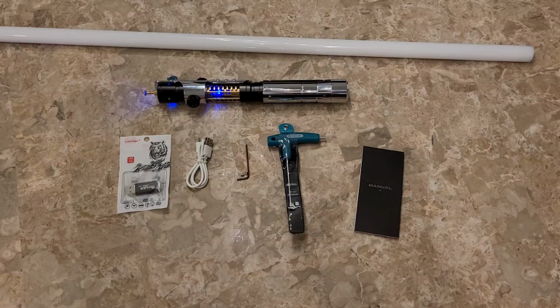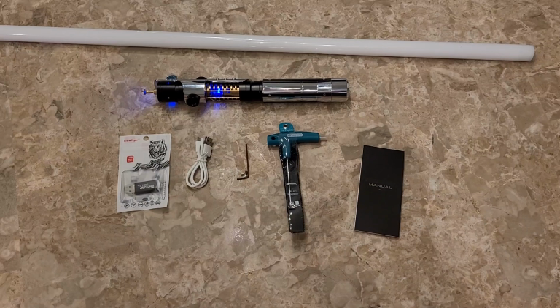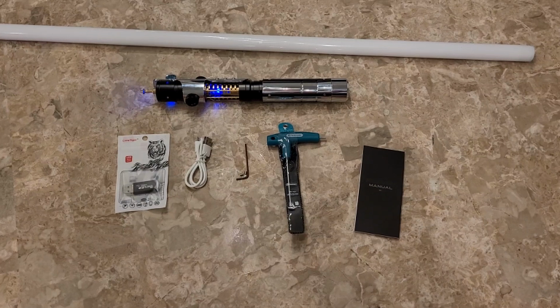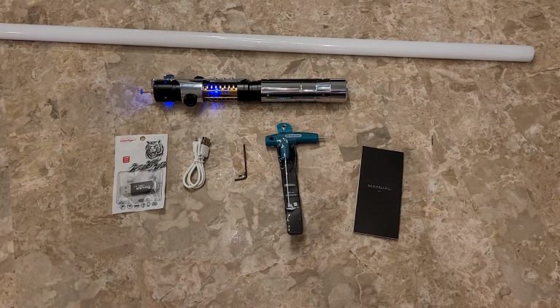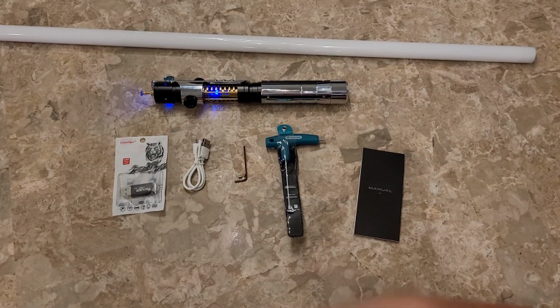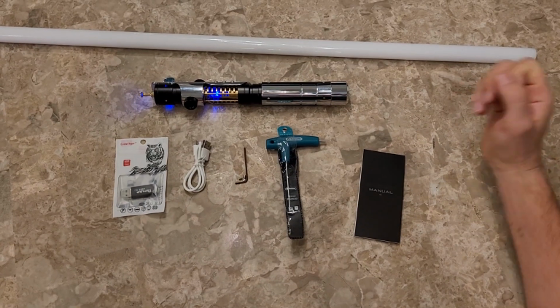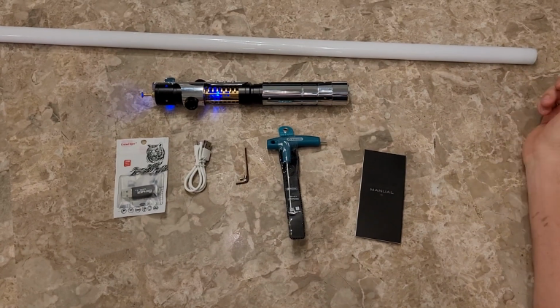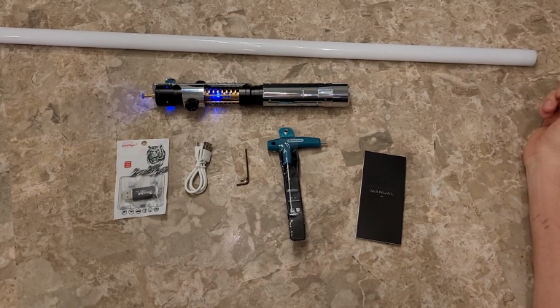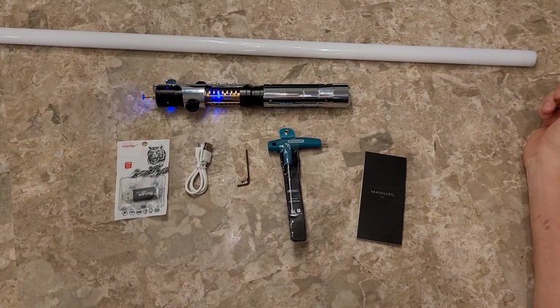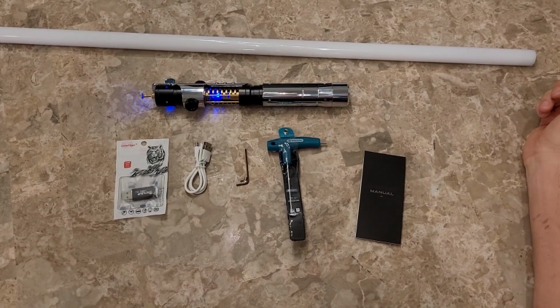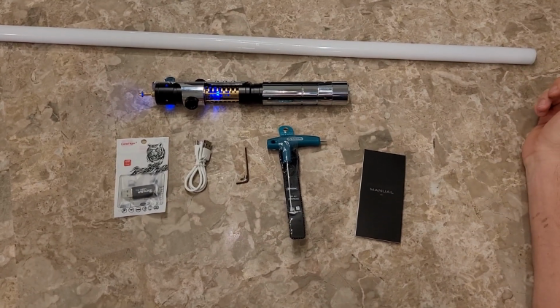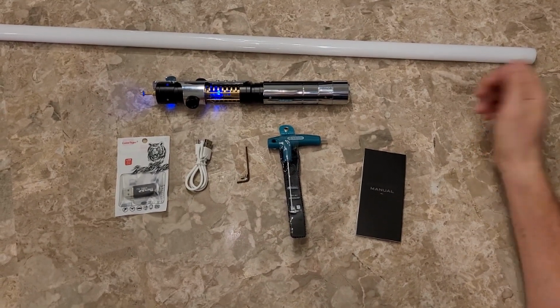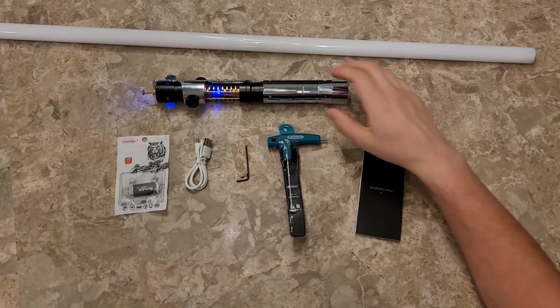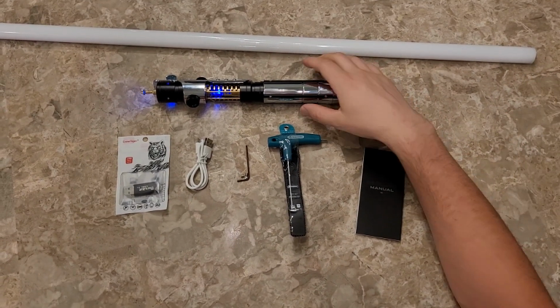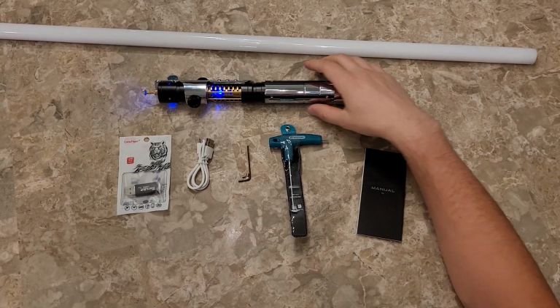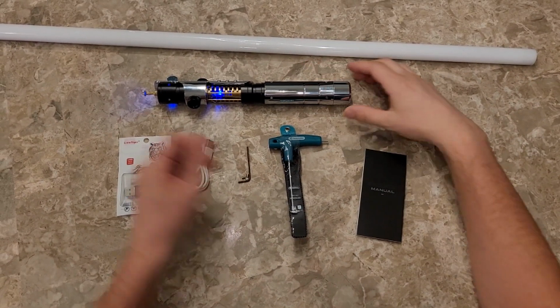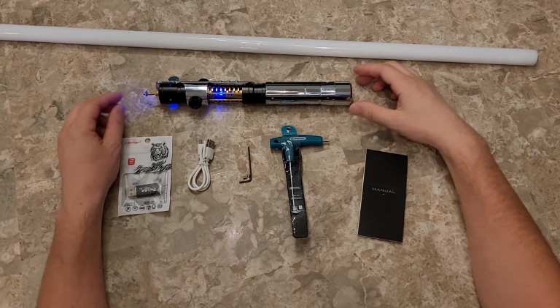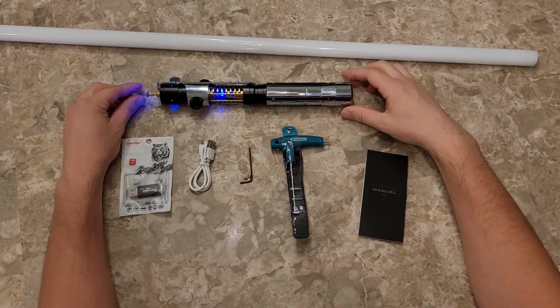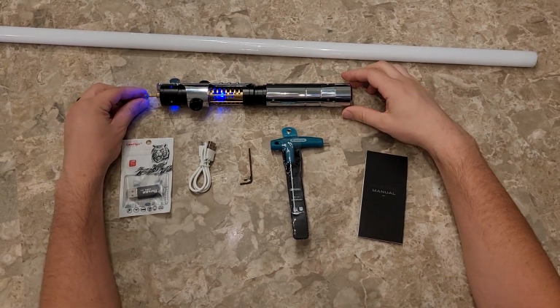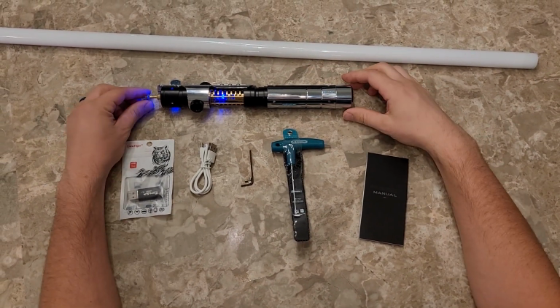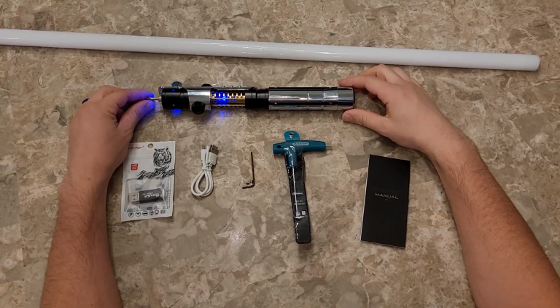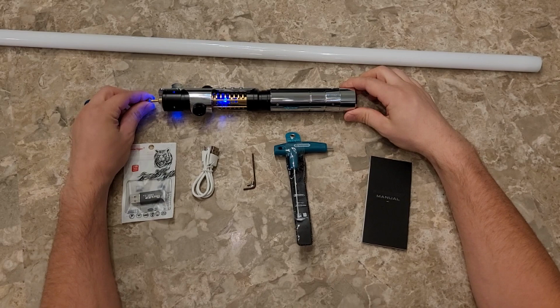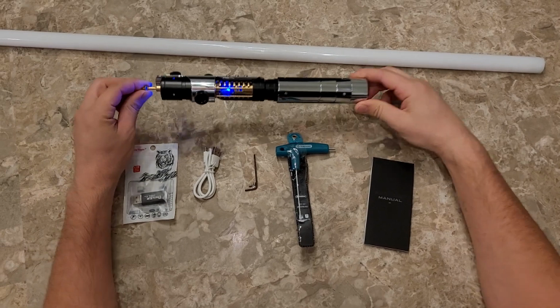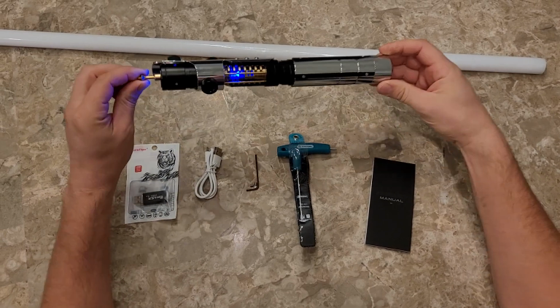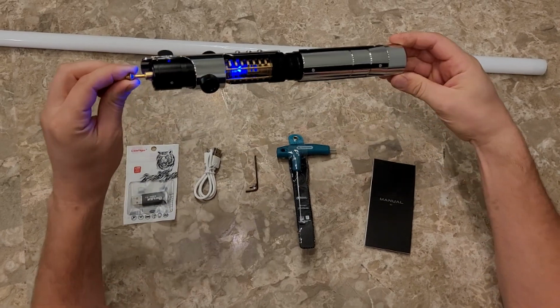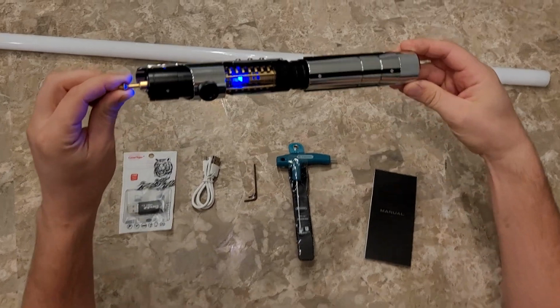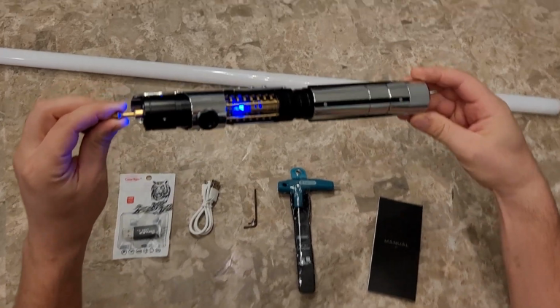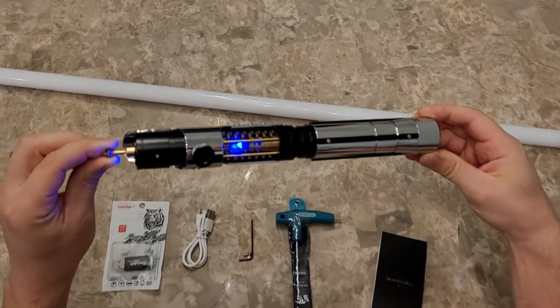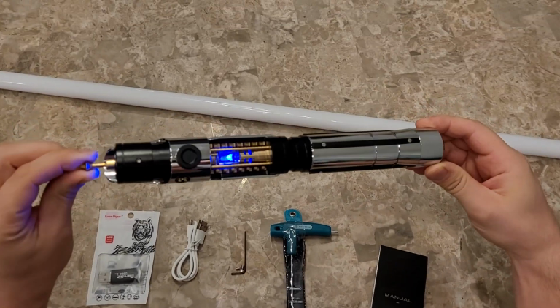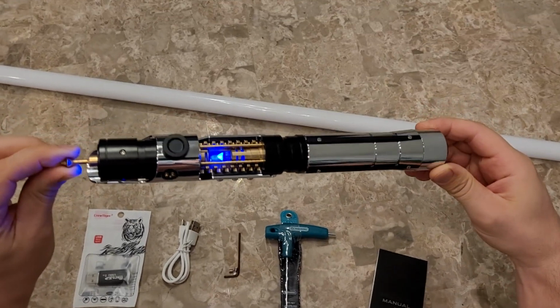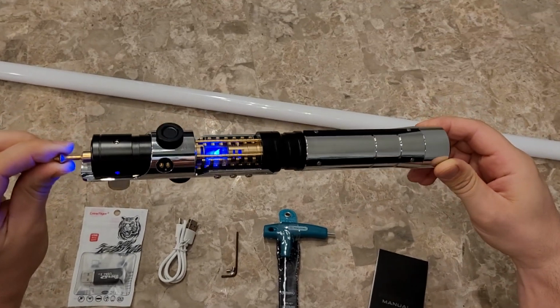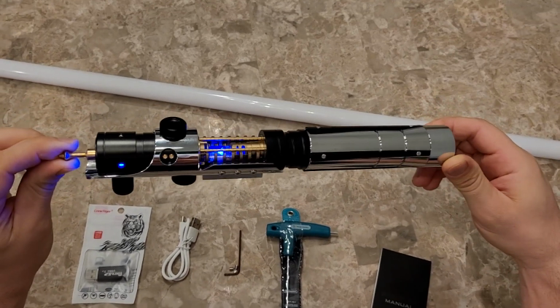Hi everyone, this is Ben with Boss Saber again. I want to show off this Starkiller Saber. This is easily one of the coolest sabers we have.